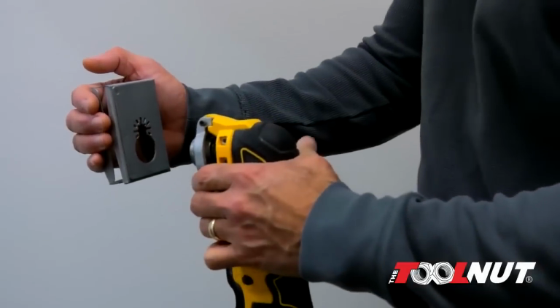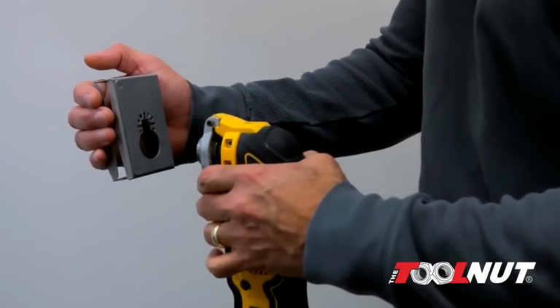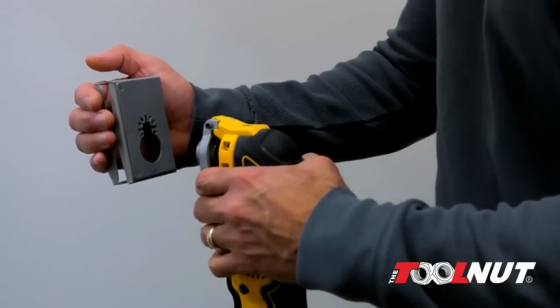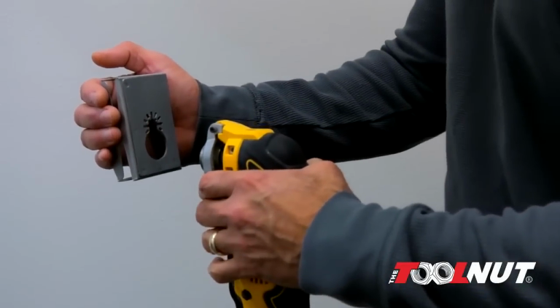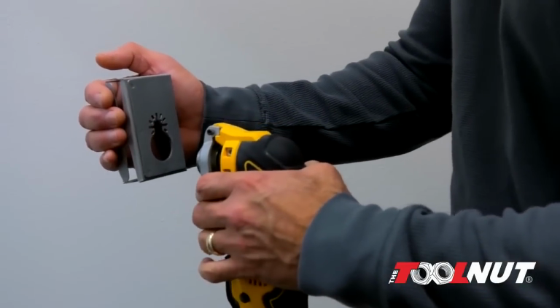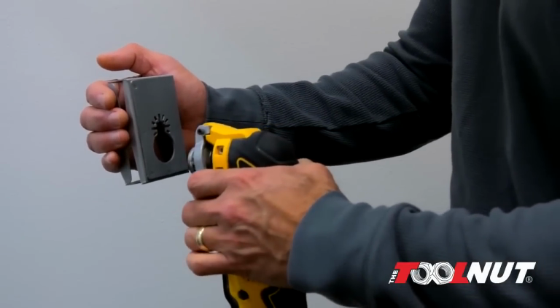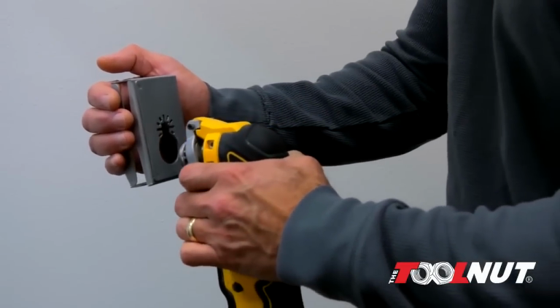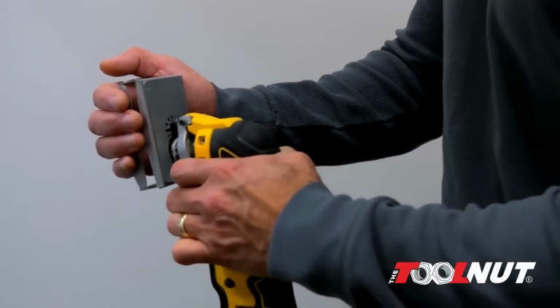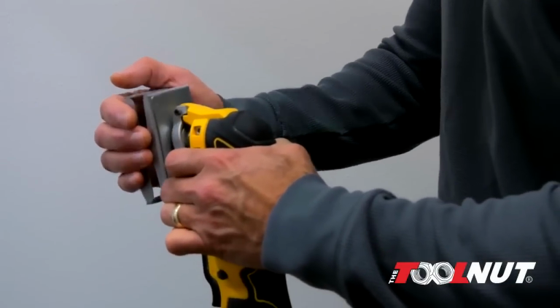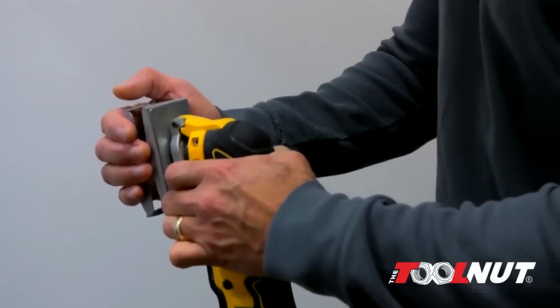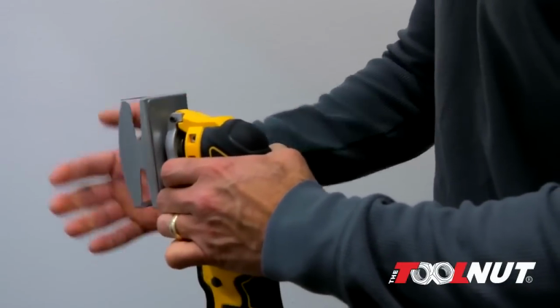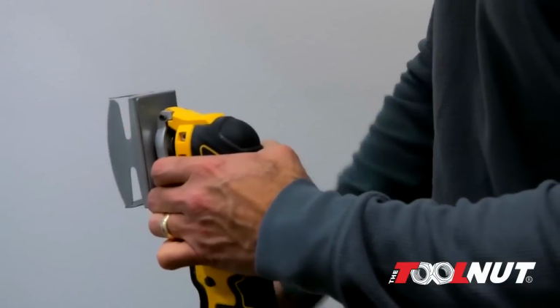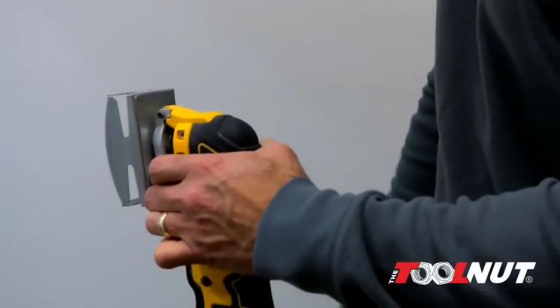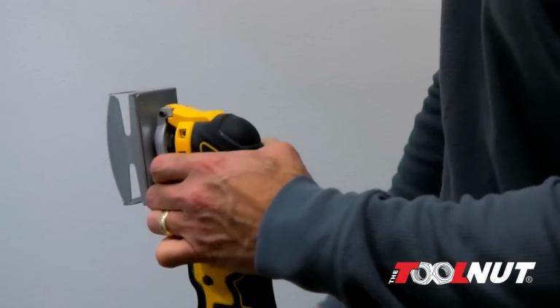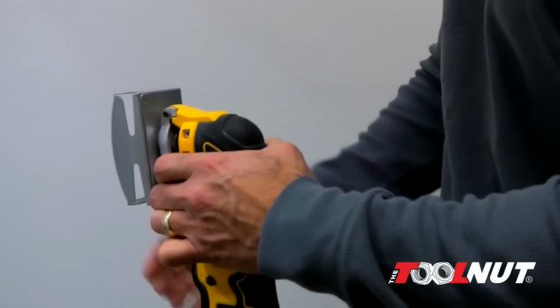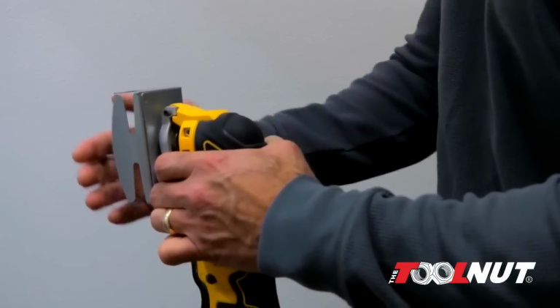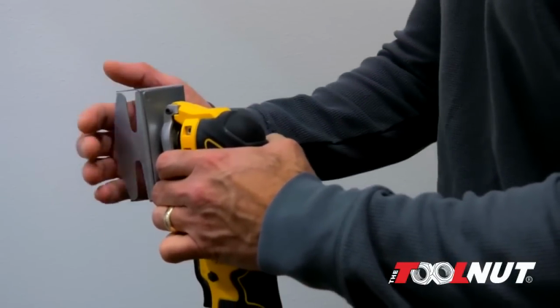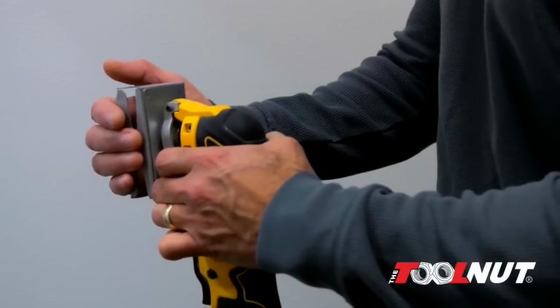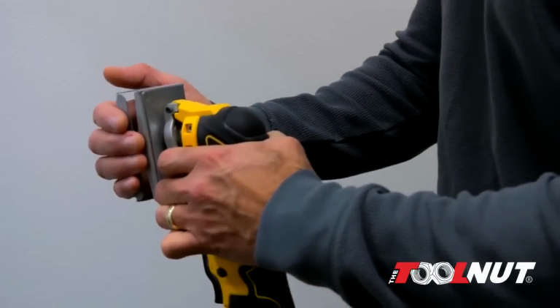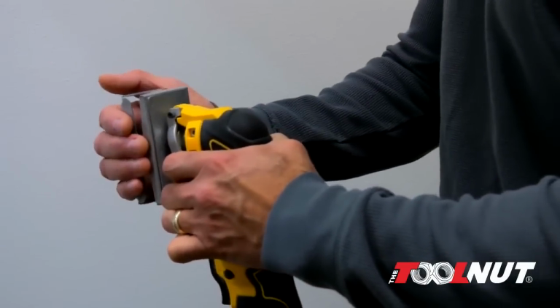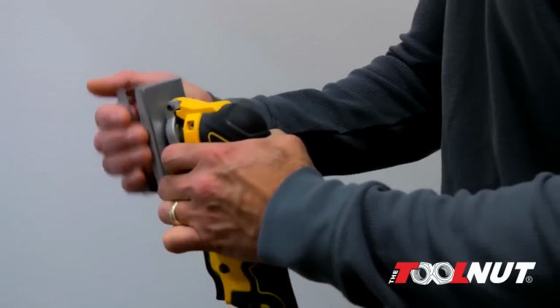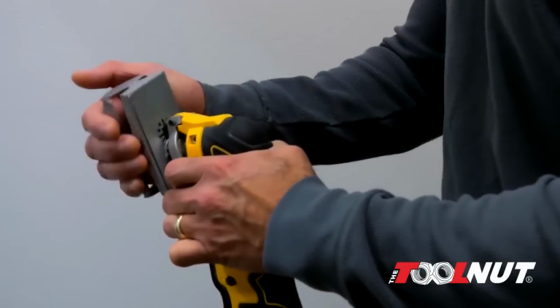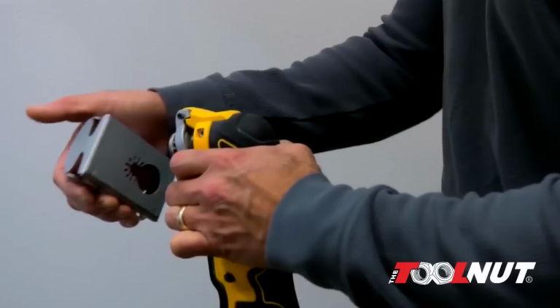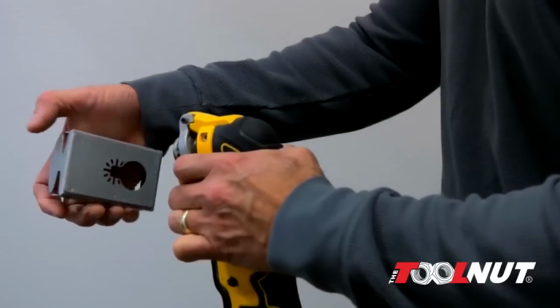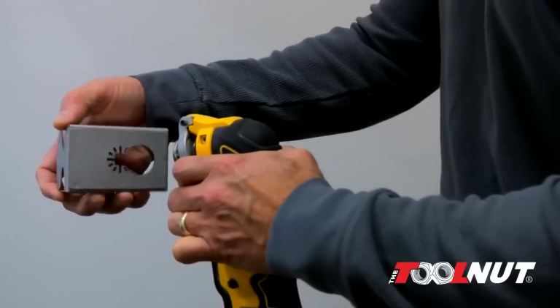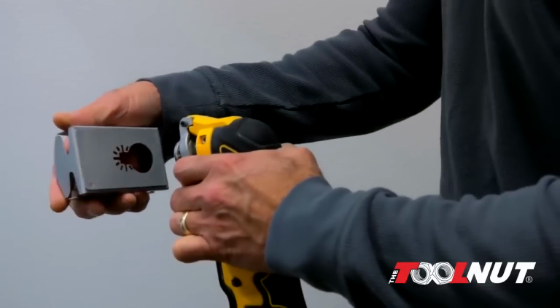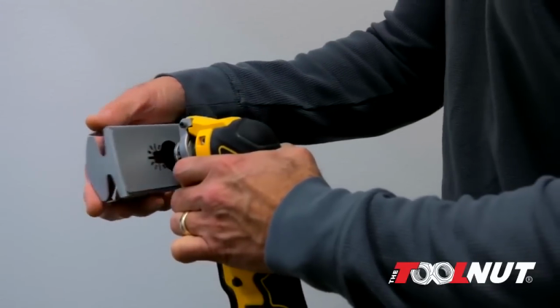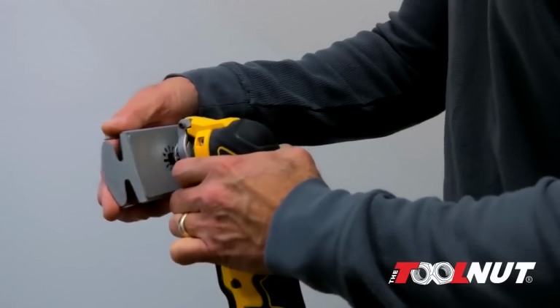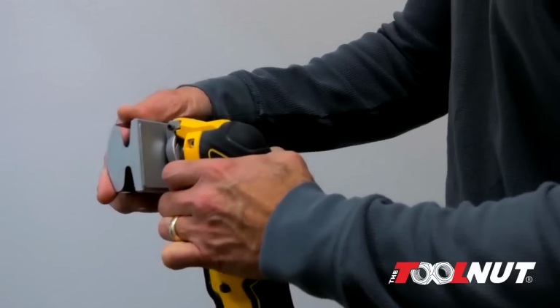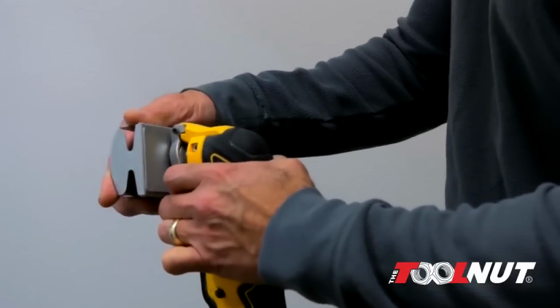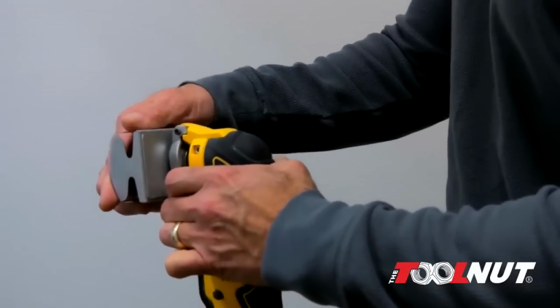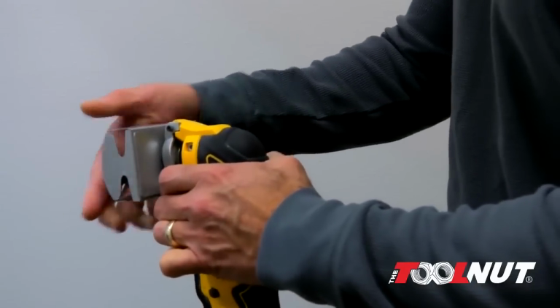Qubit is easily attached and can be rotated a full 360 degrees, locking in 30 degree increments.